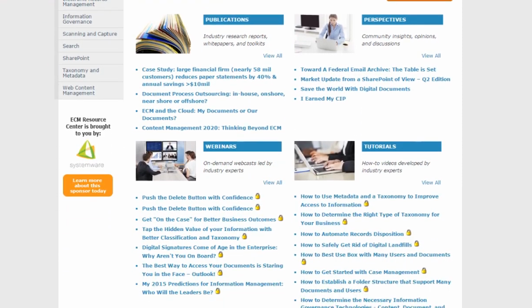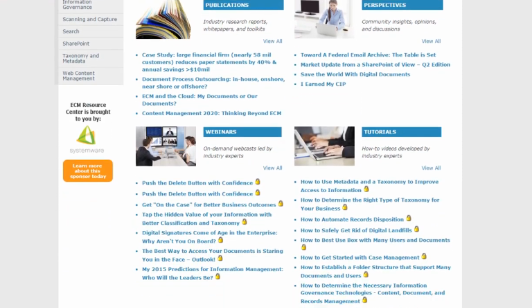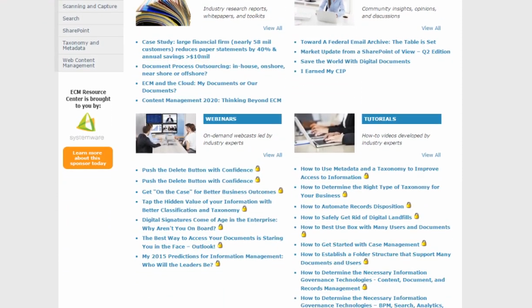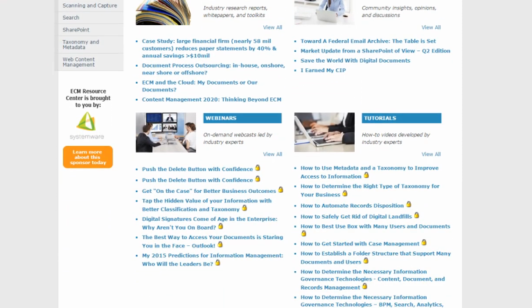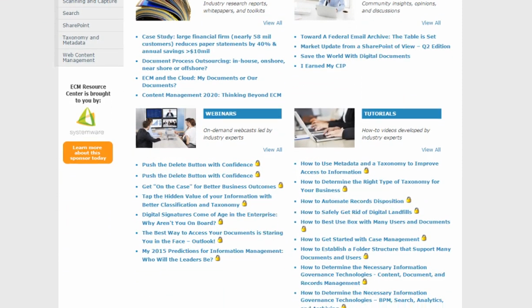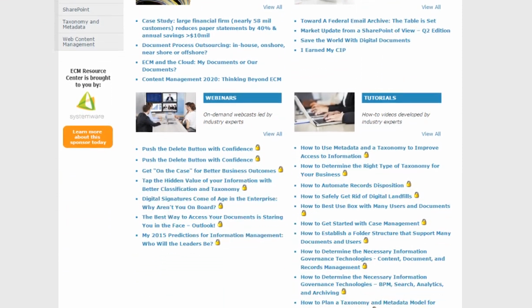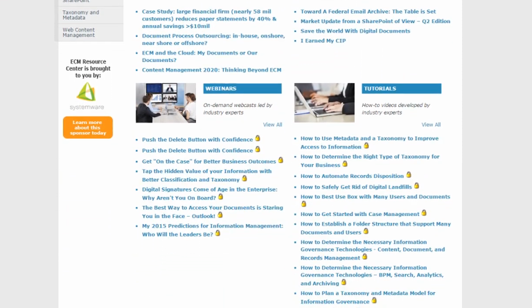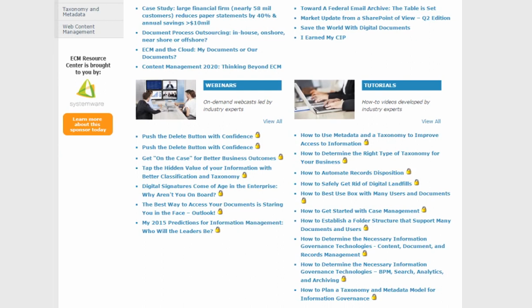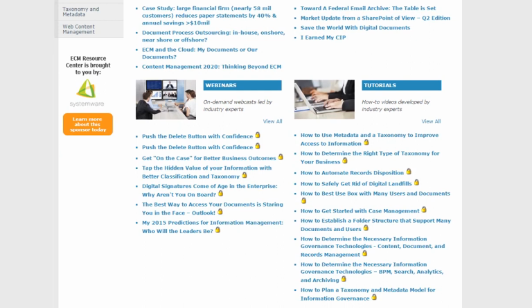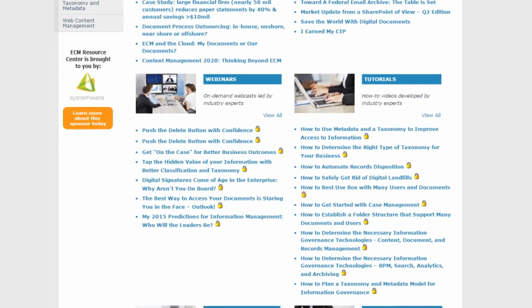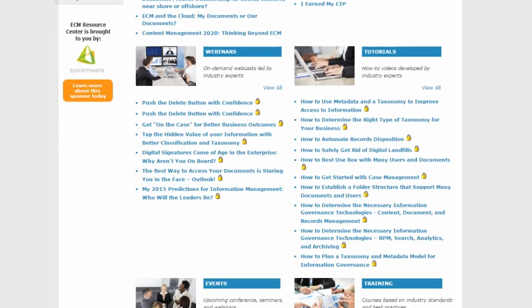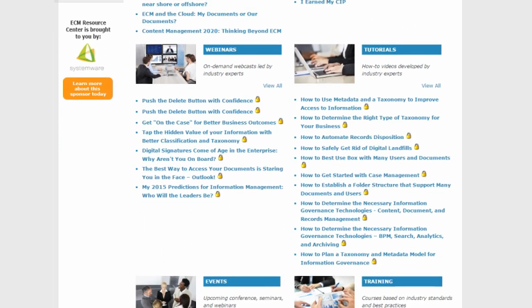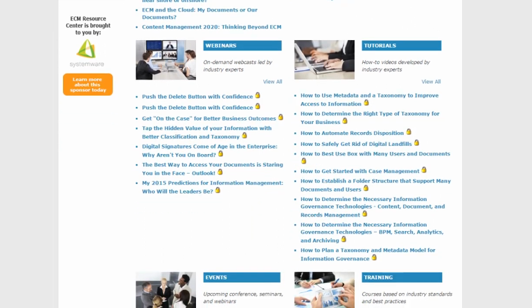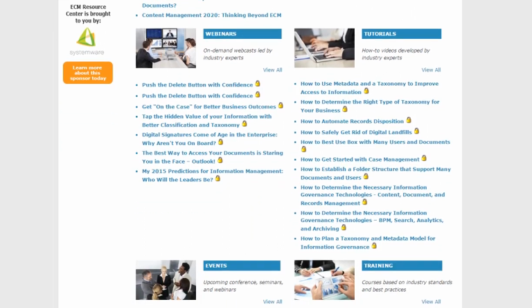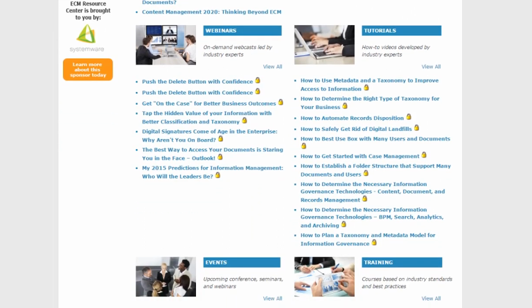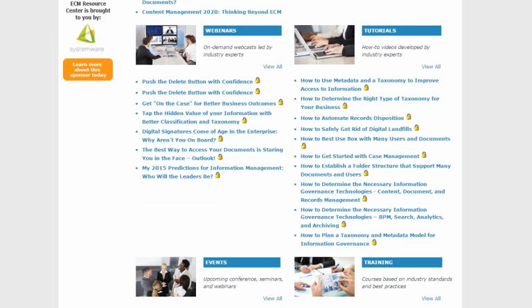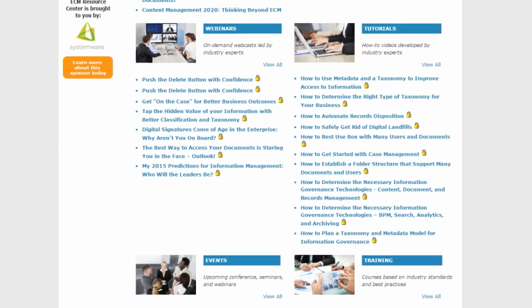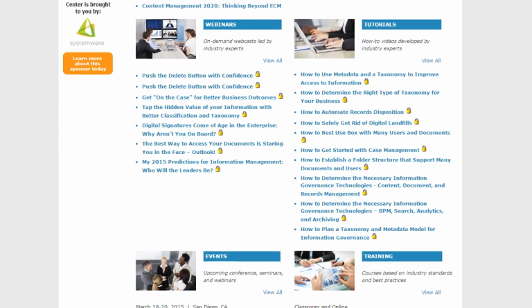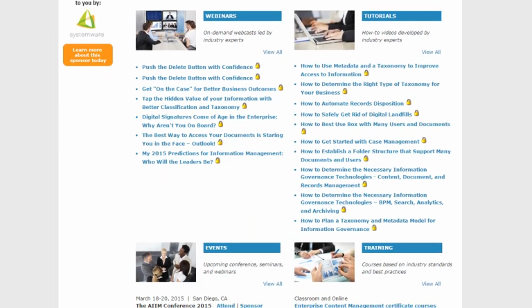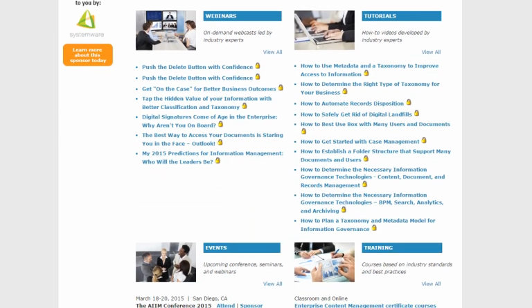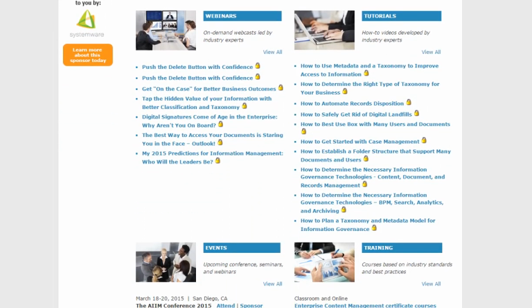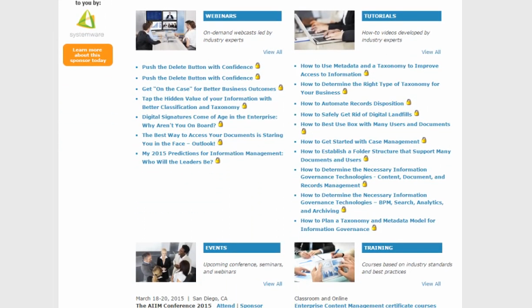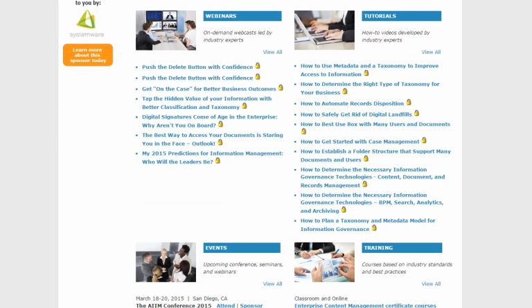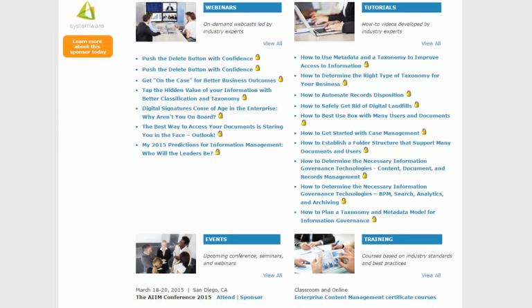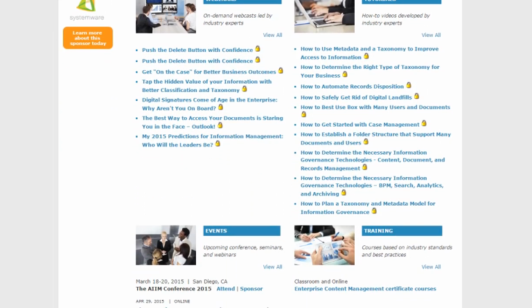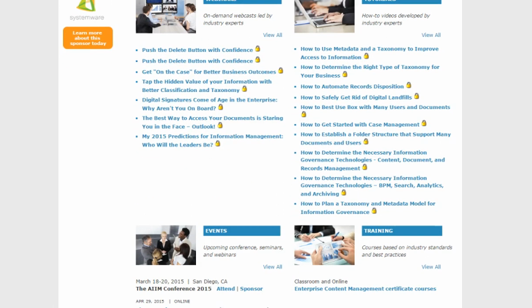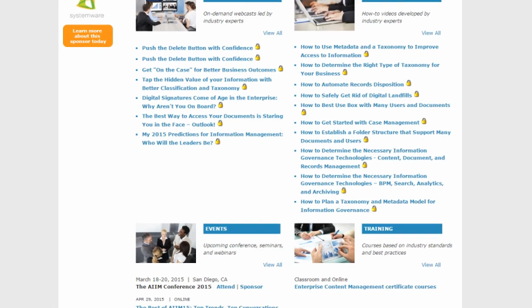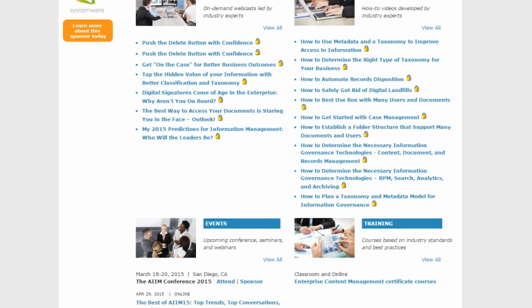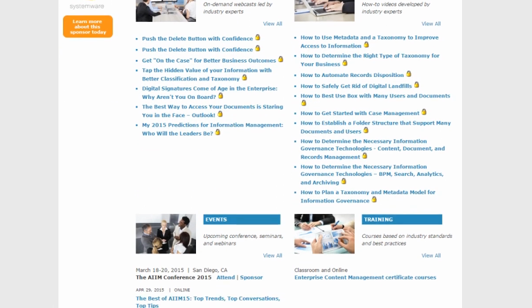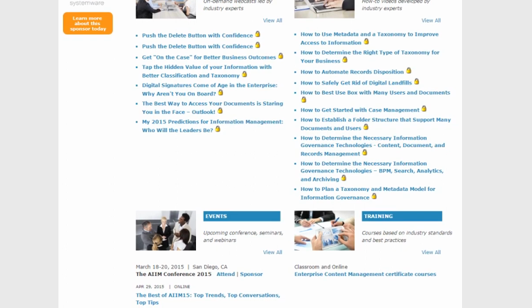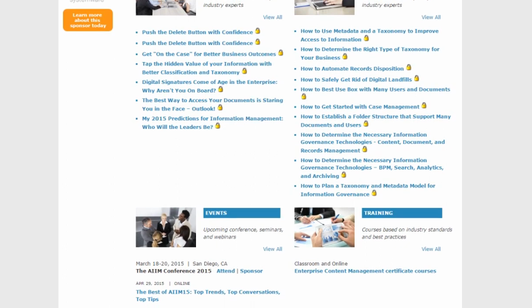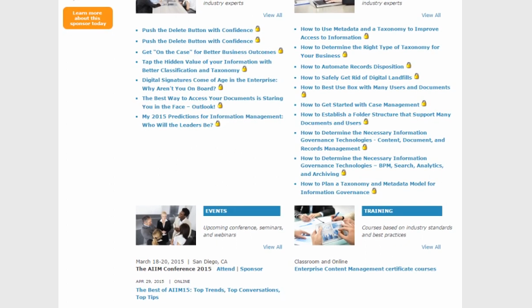webinars, 30-minute video tutorials, upcoming events, and training on that particular topic.